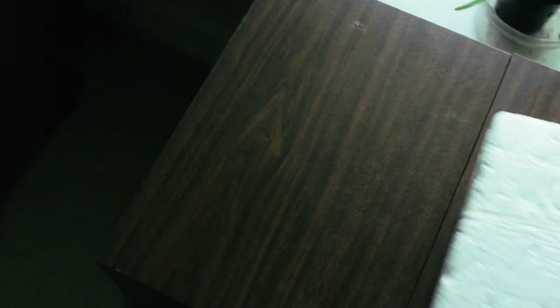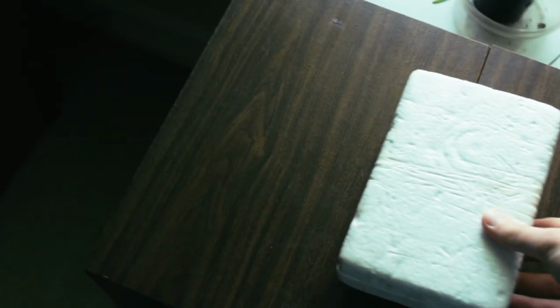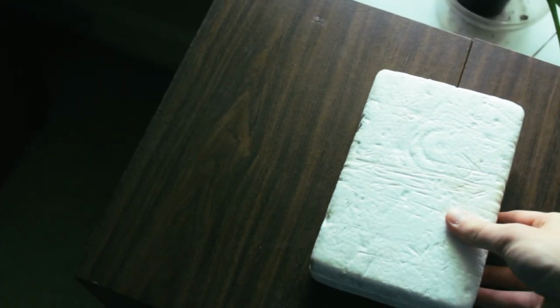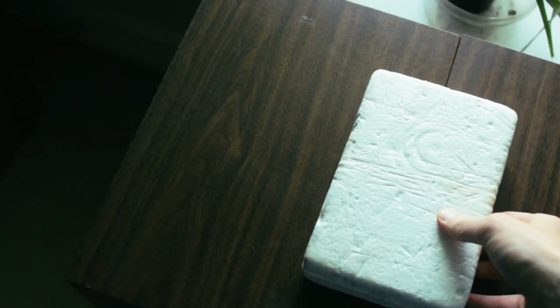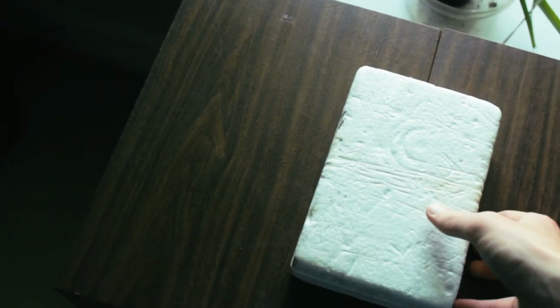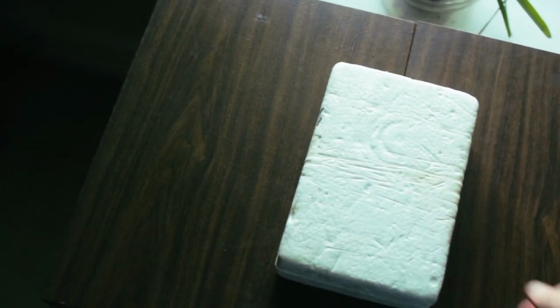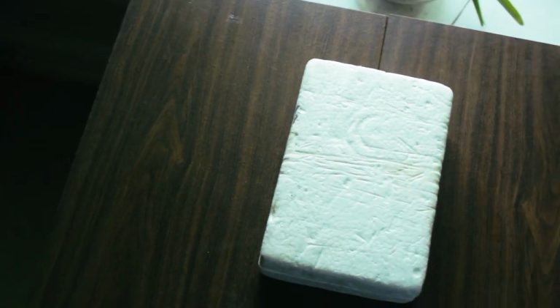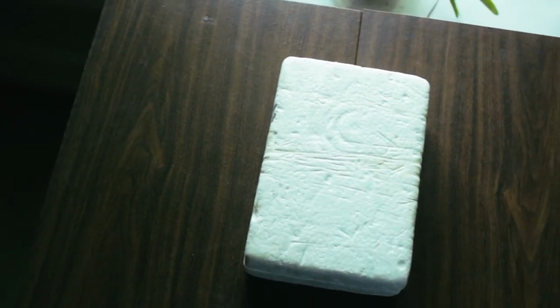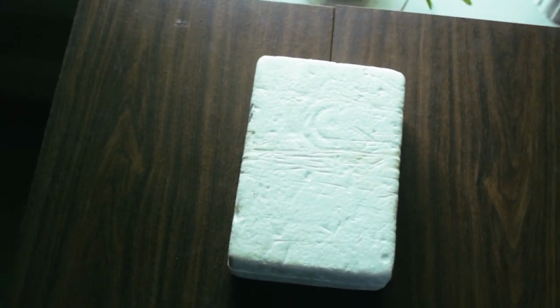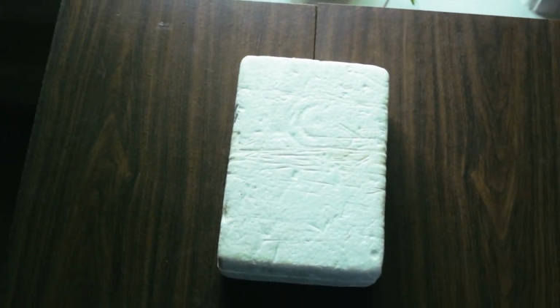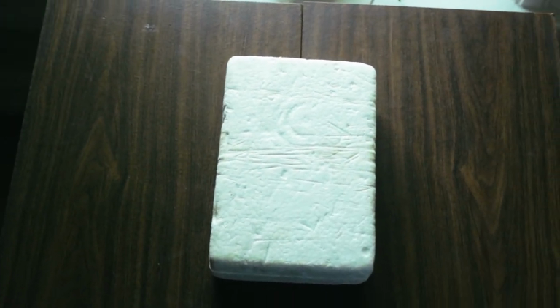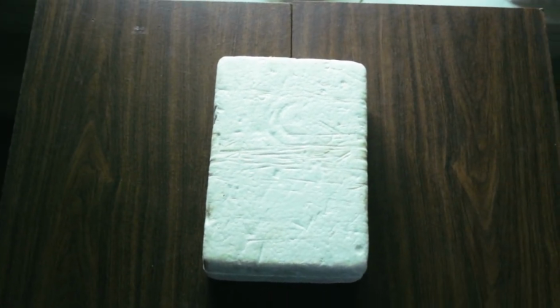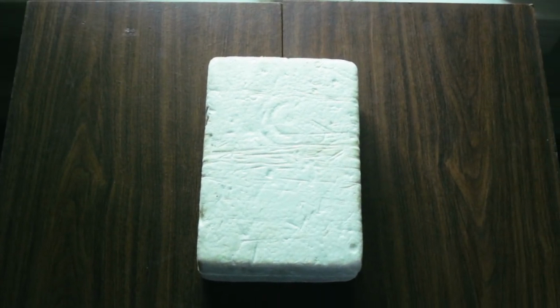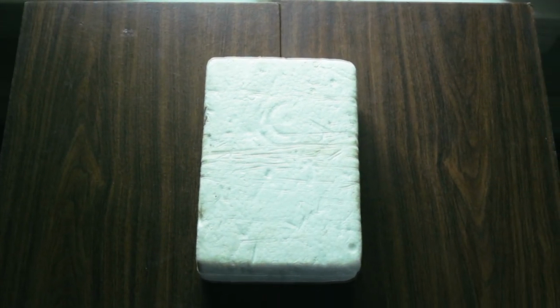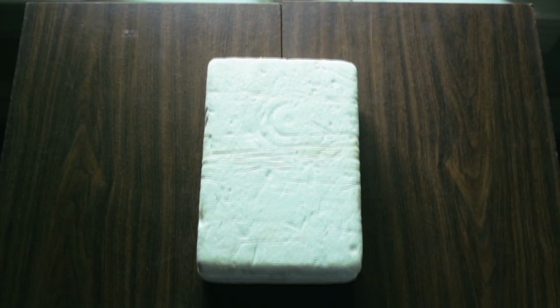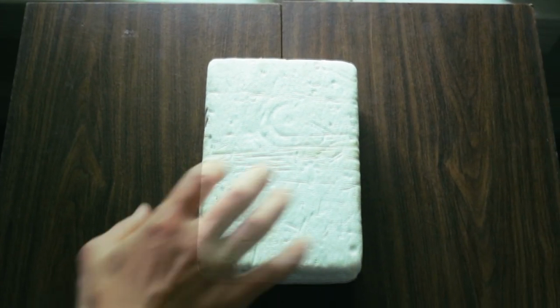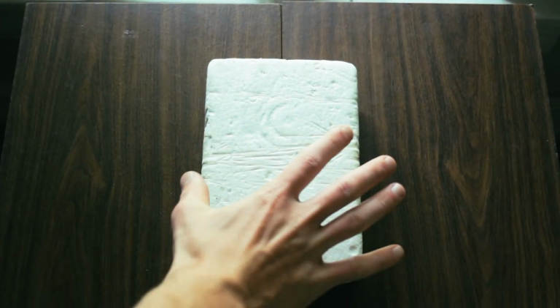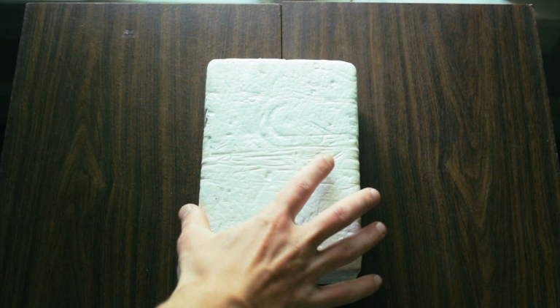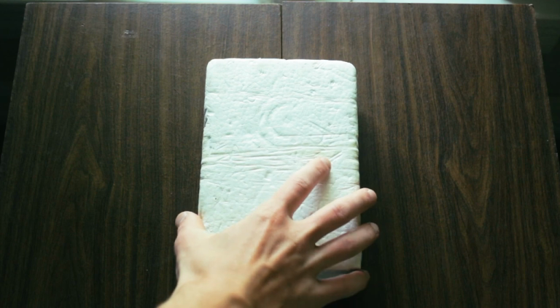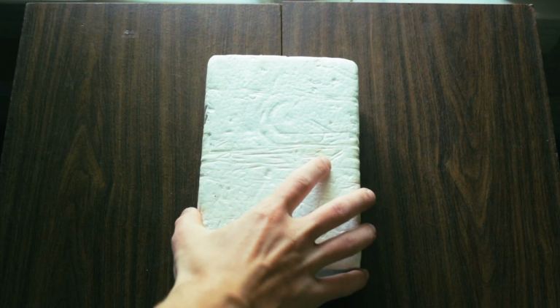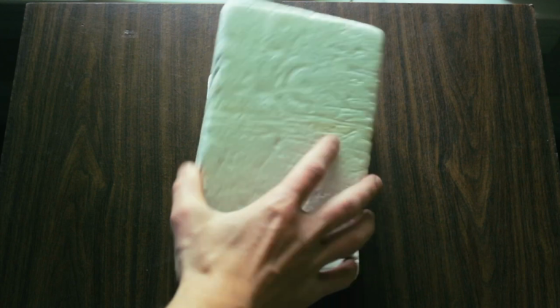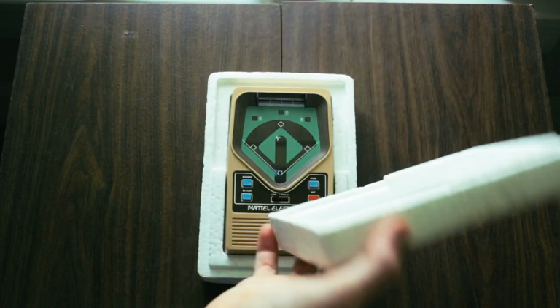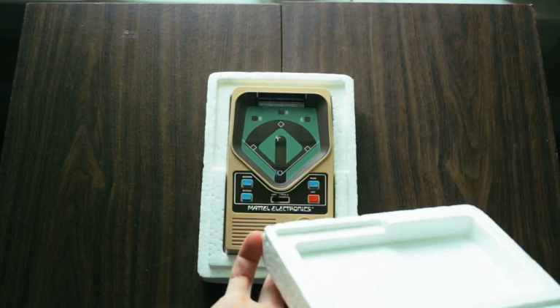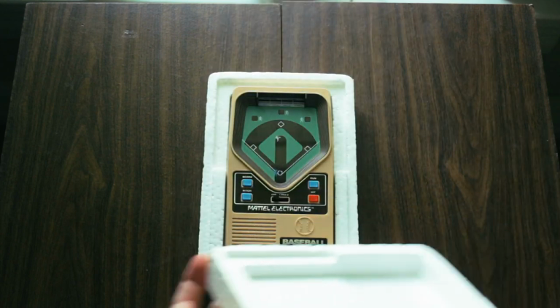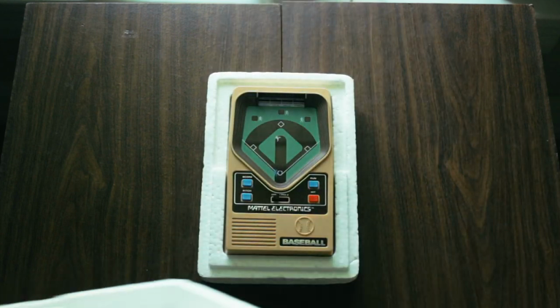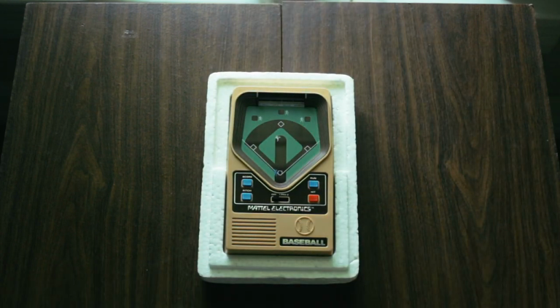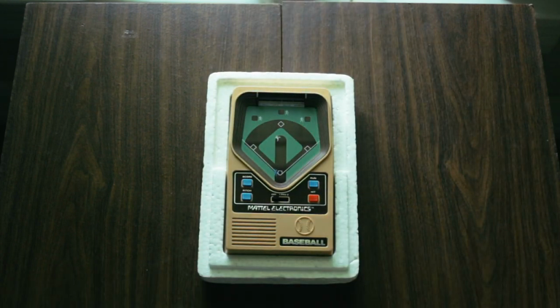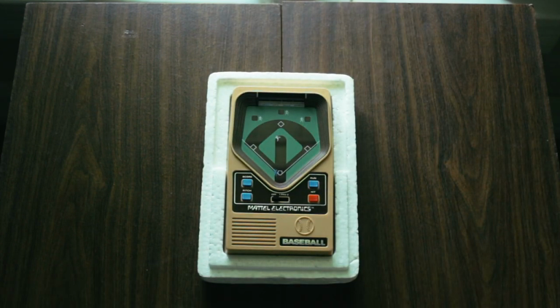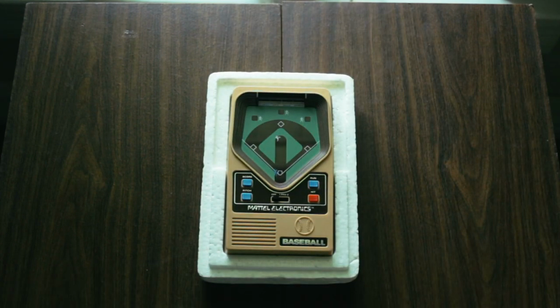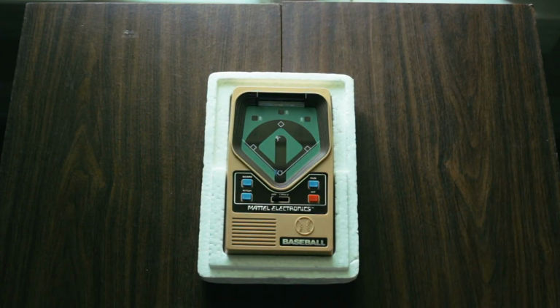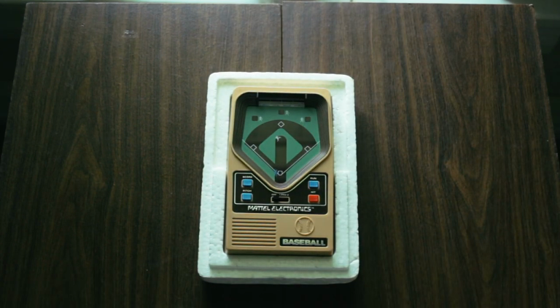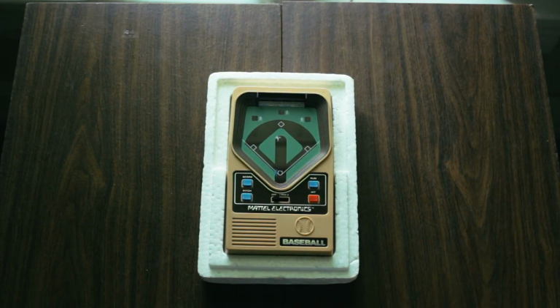Hey guys! Today I thought I'd show you the oldest game console I have, Mattel Electronics Baseball. So come along for the ride!